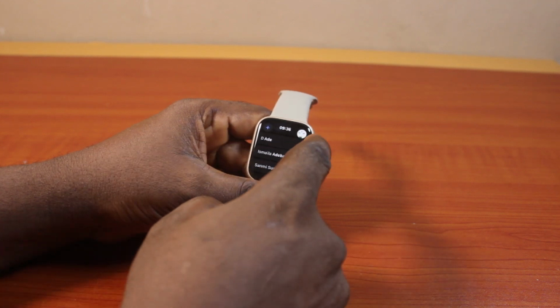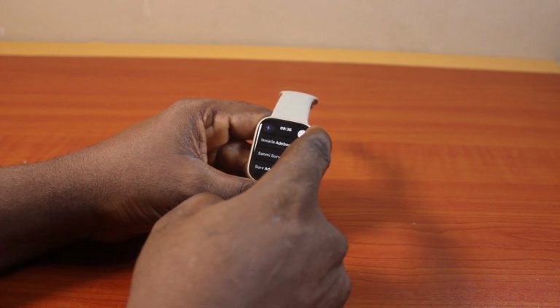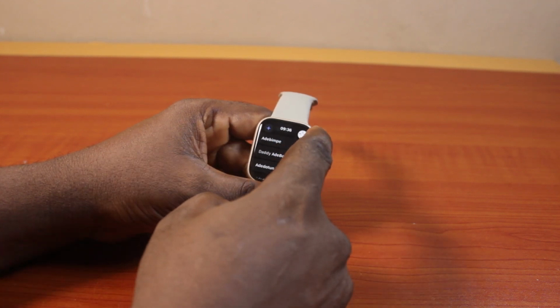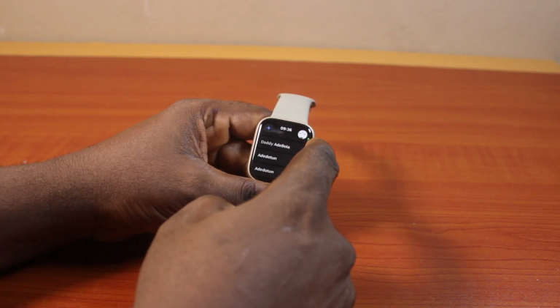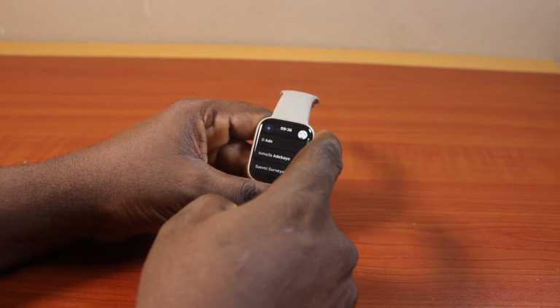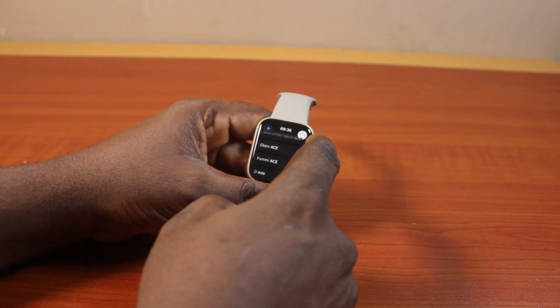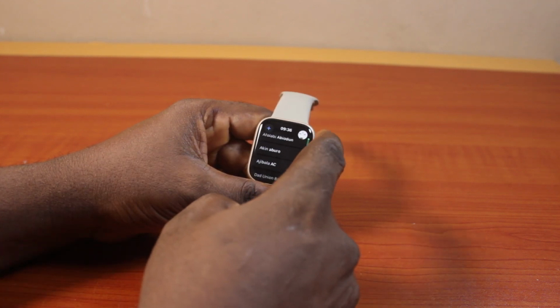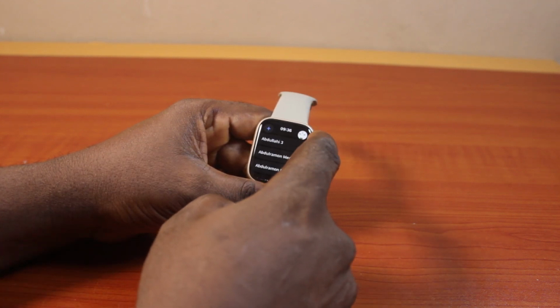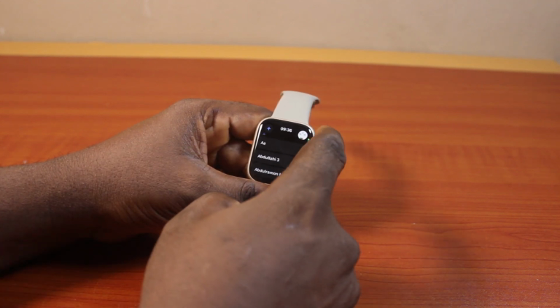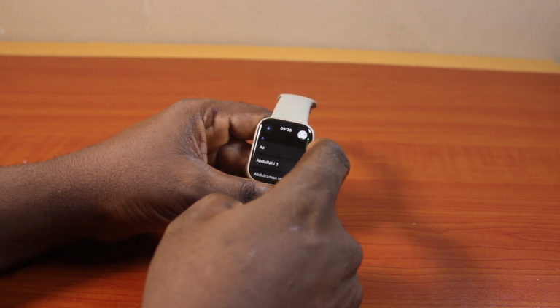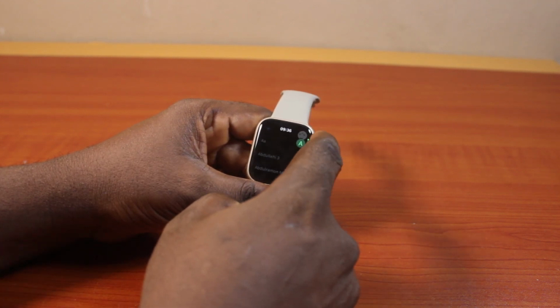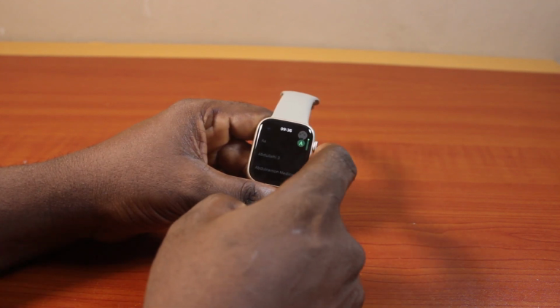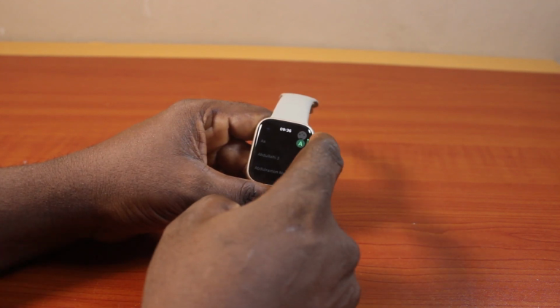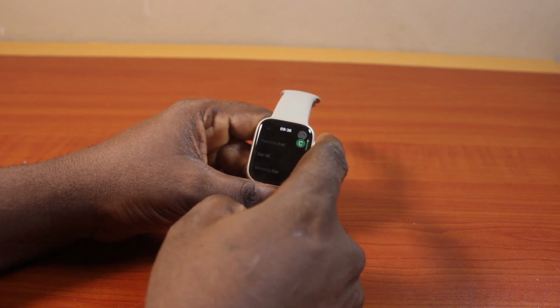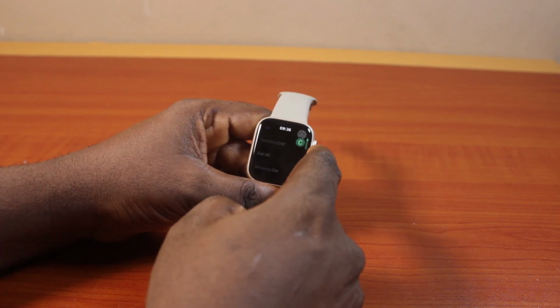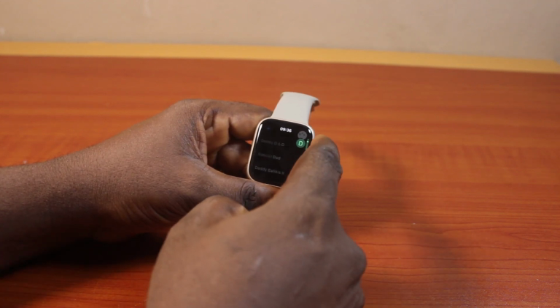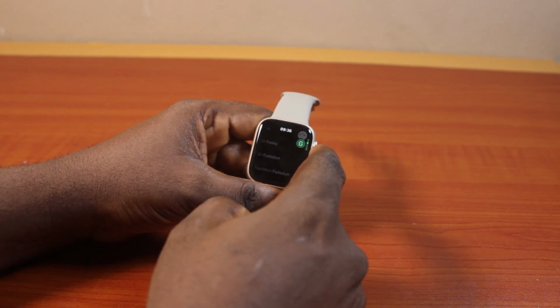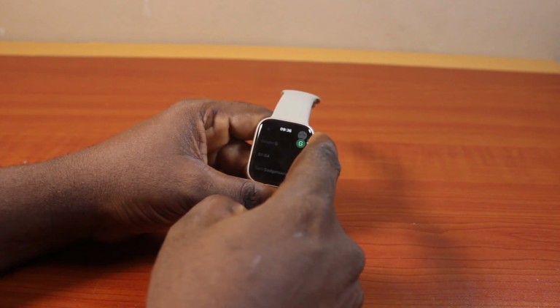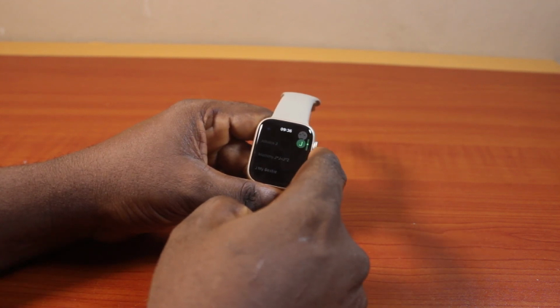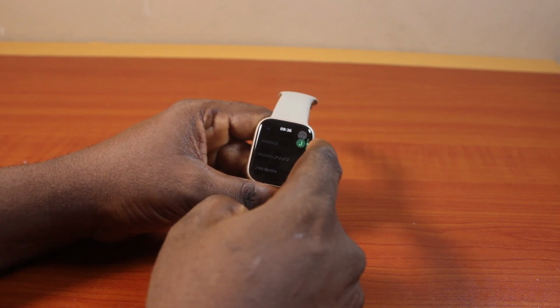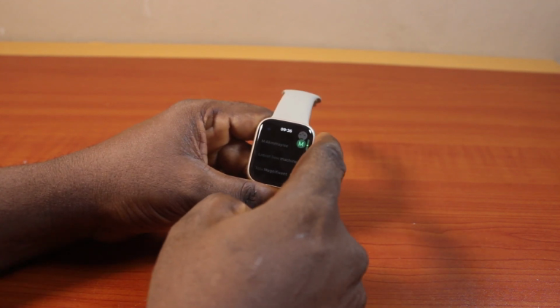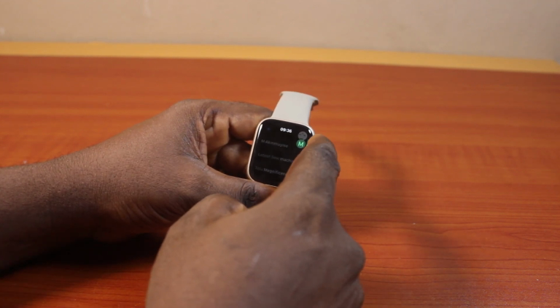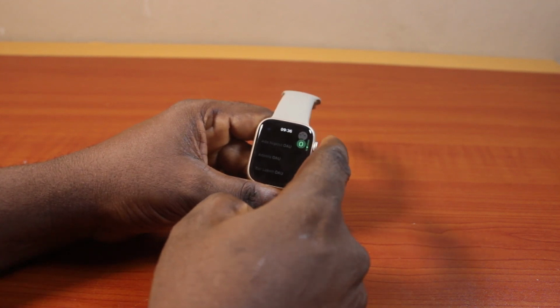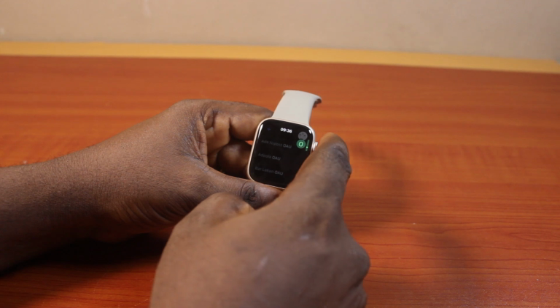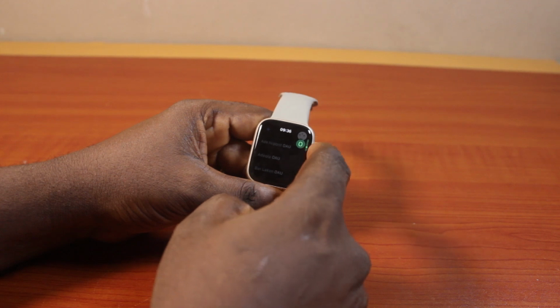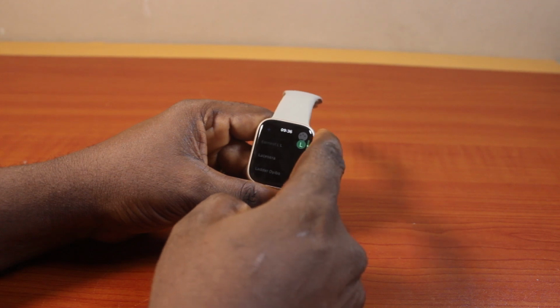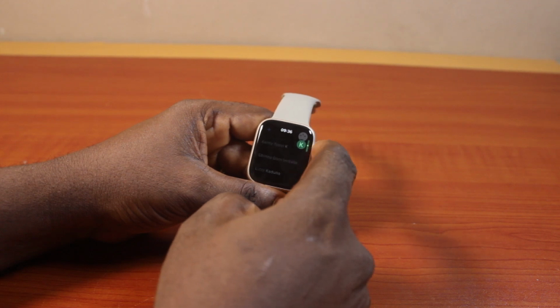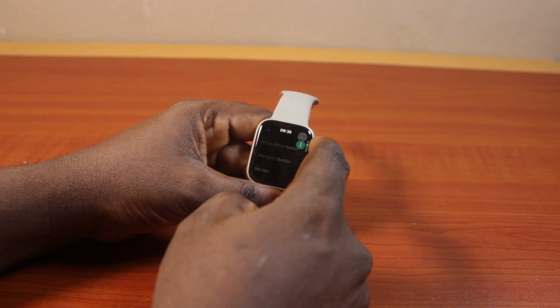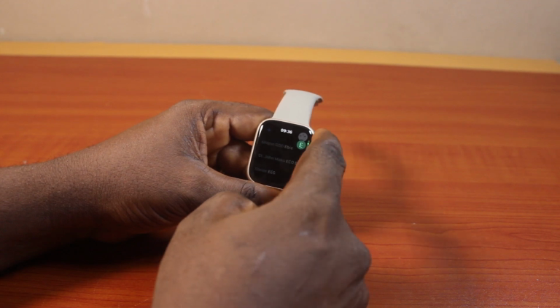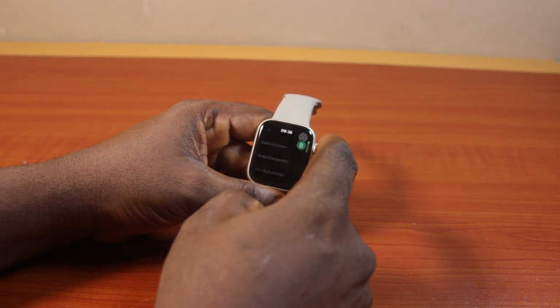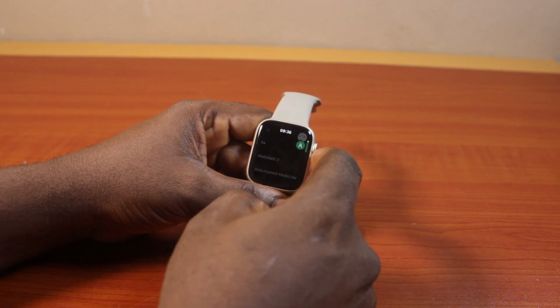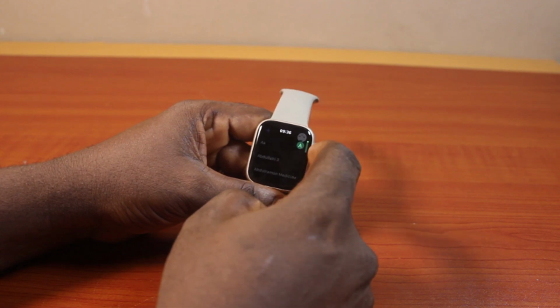Then here you have access to all the contacts on your Apple Watch that are saved on your iPhone, like this.